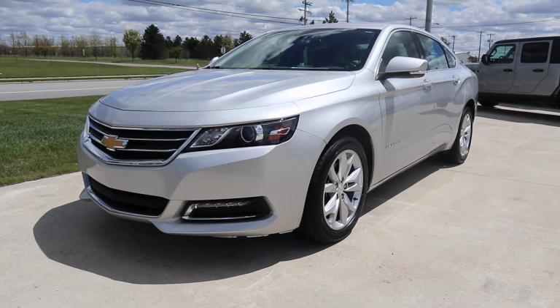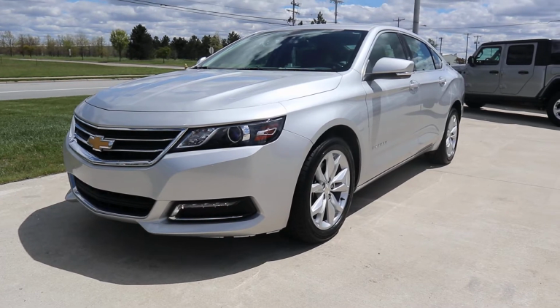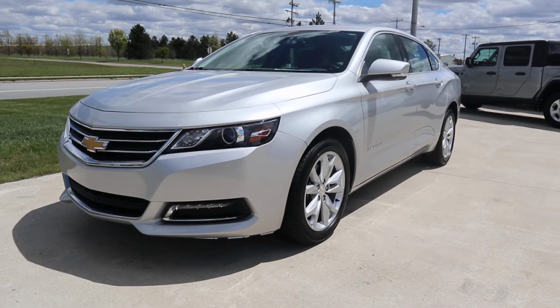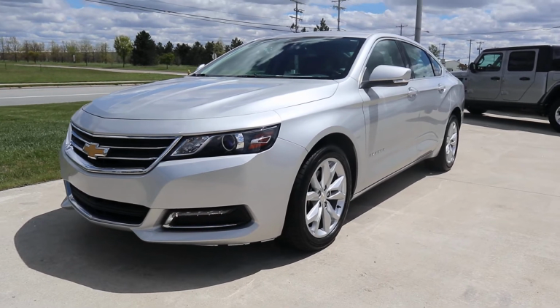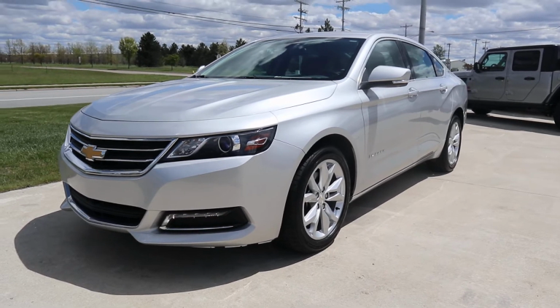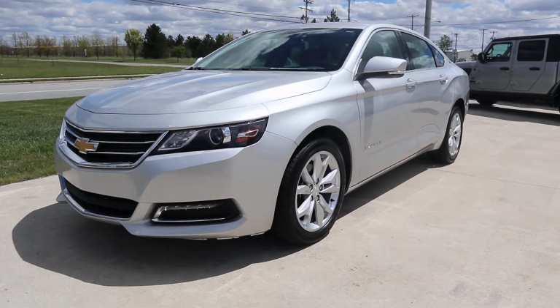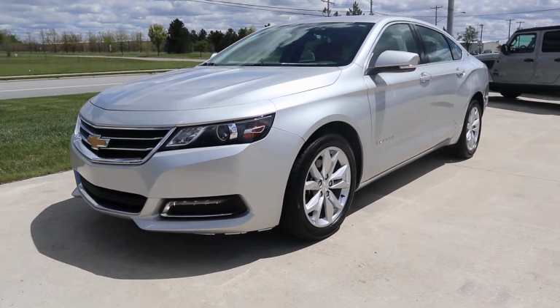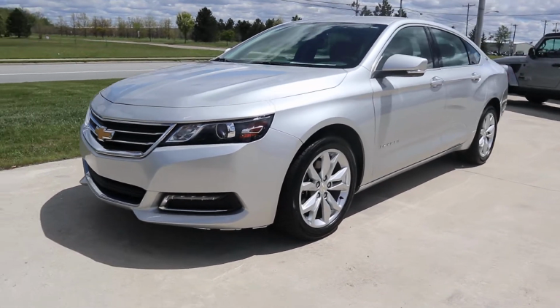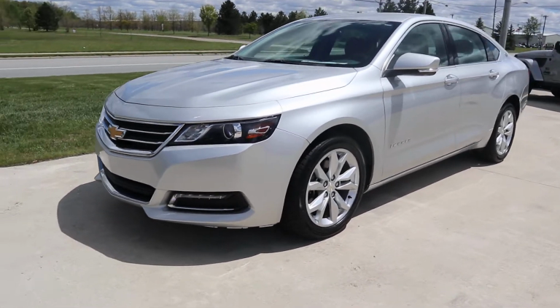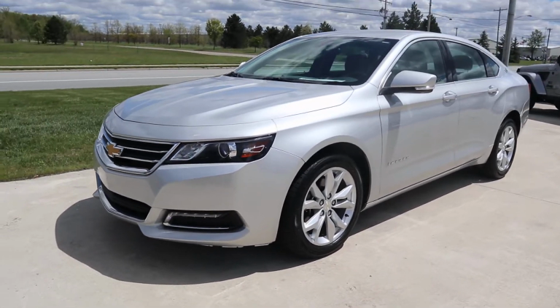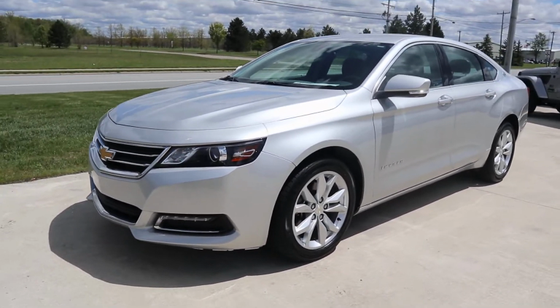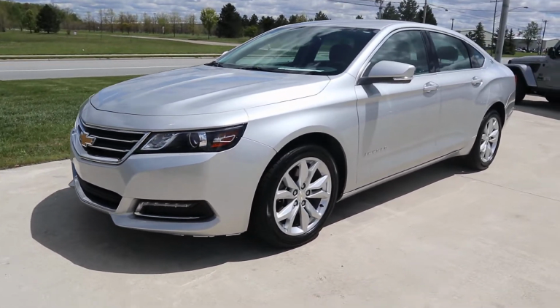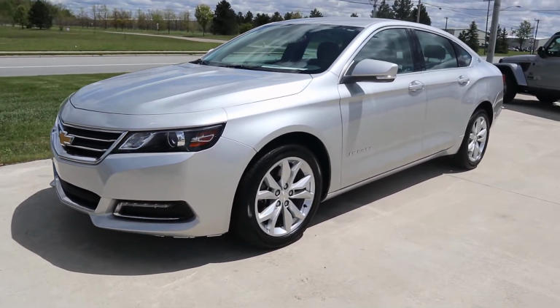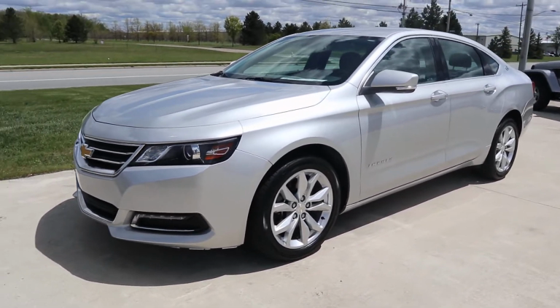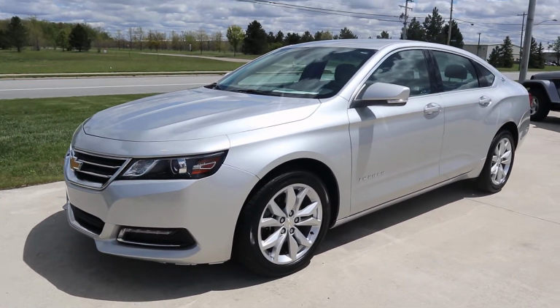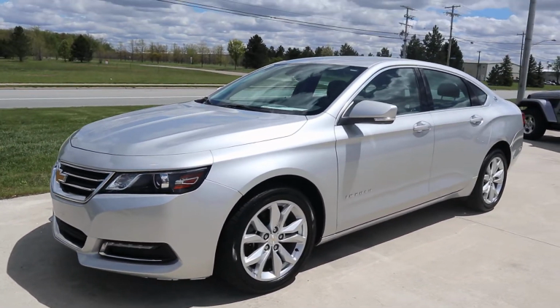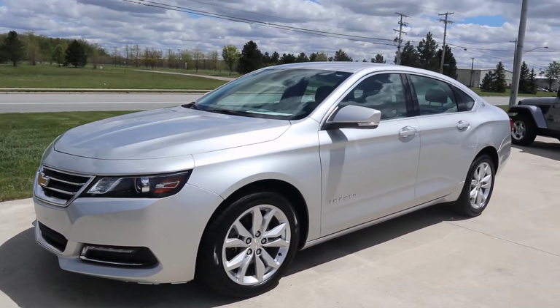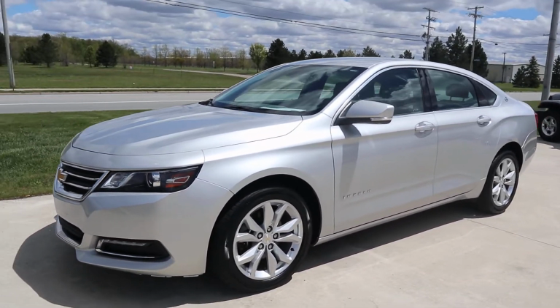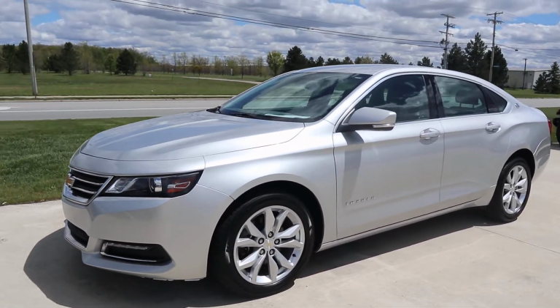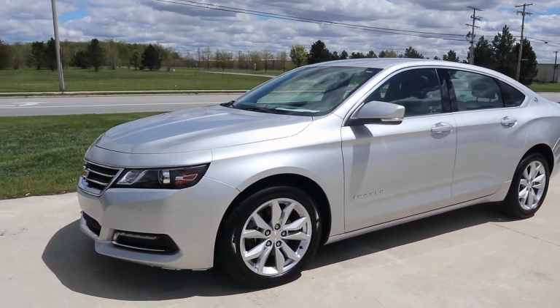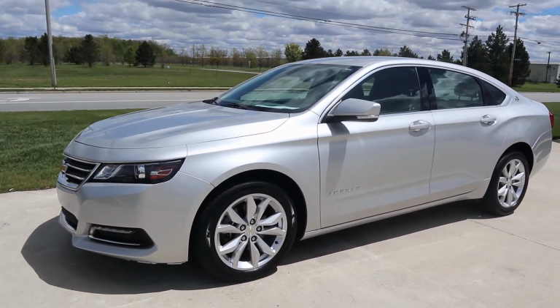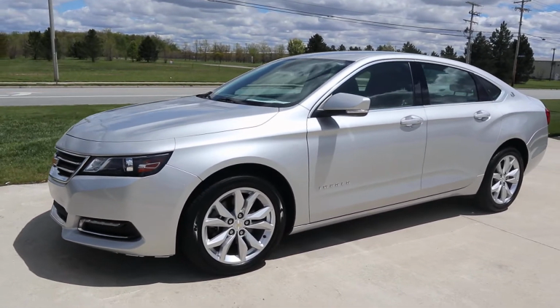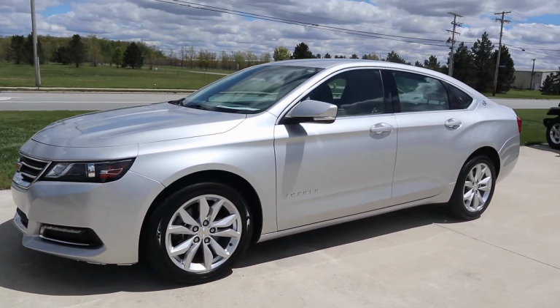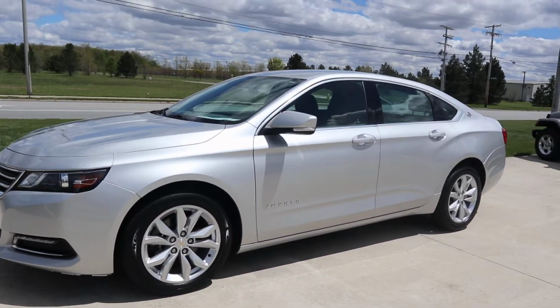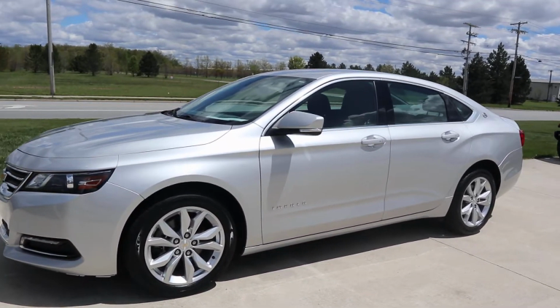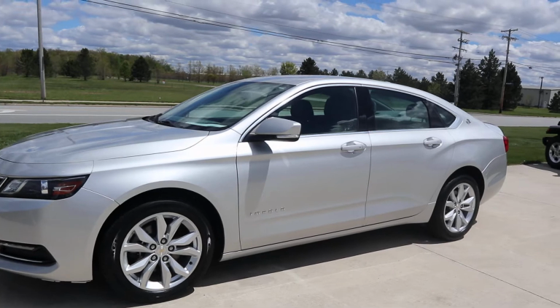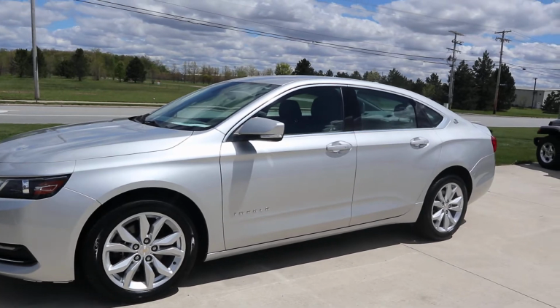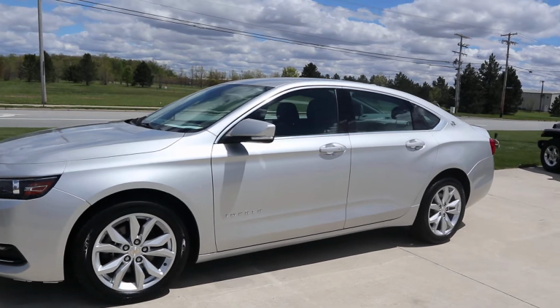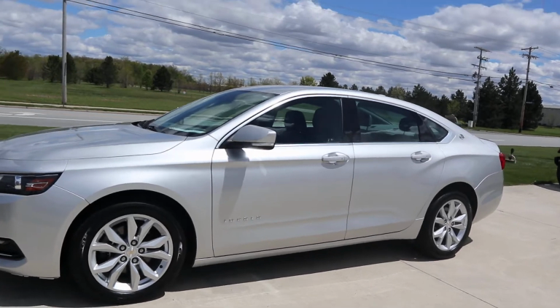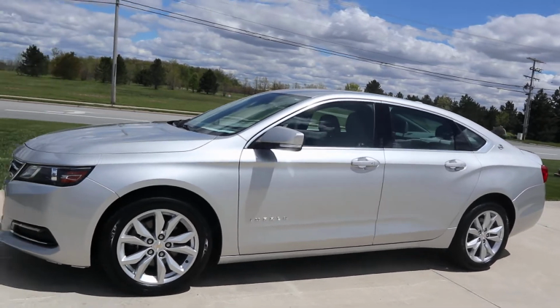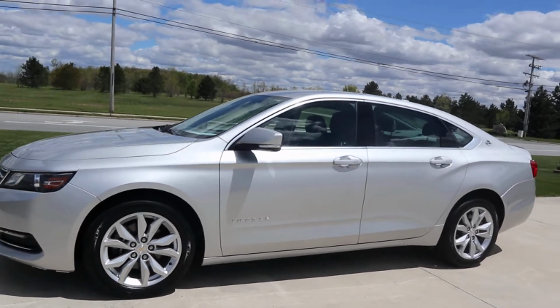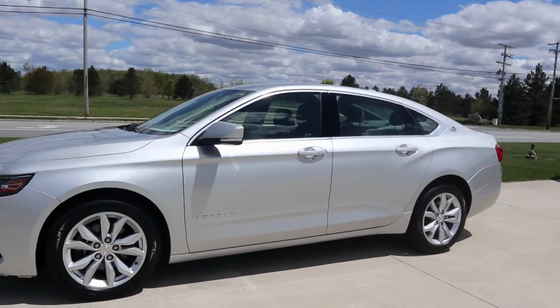Nijil here at Terry Henricks Chrysler. We're going to take you on a quick walk around of this 2018 Chevy Impala LT.